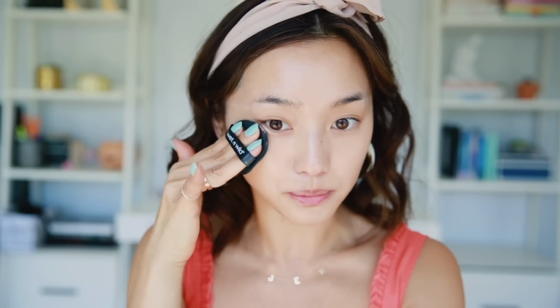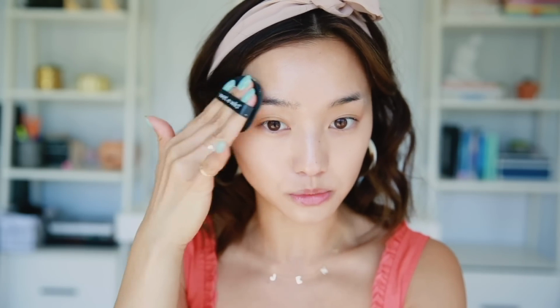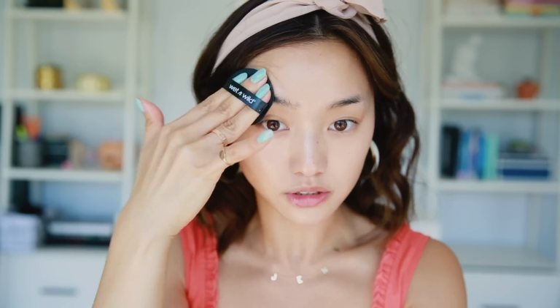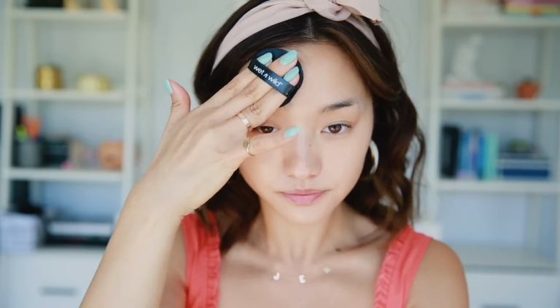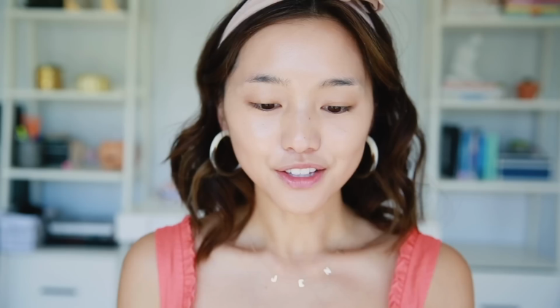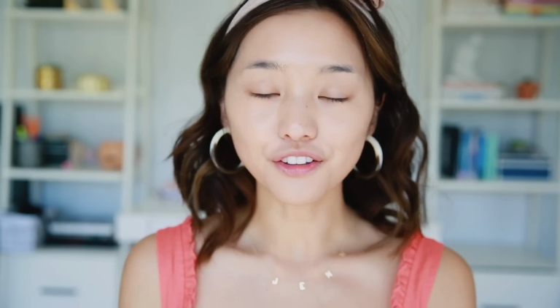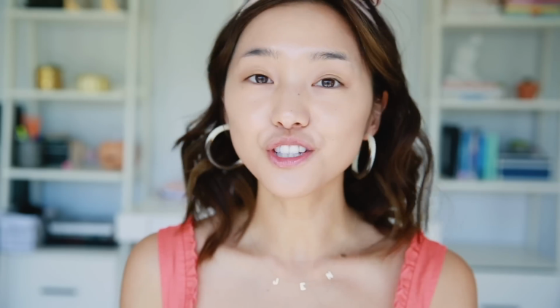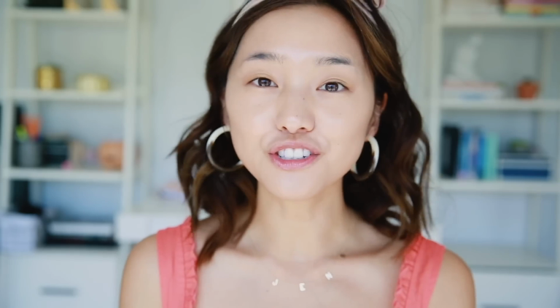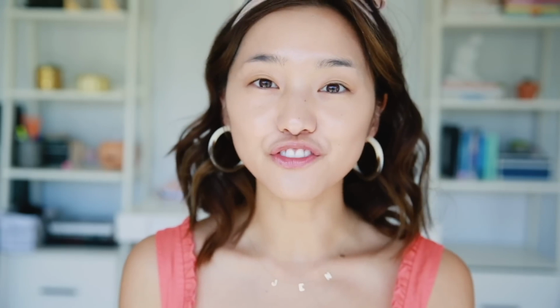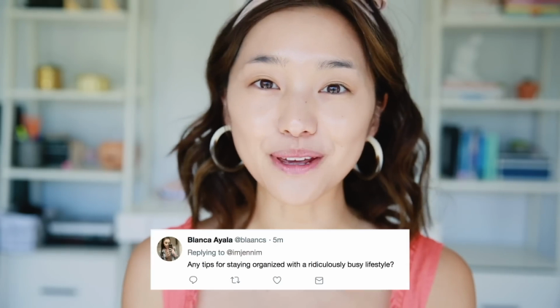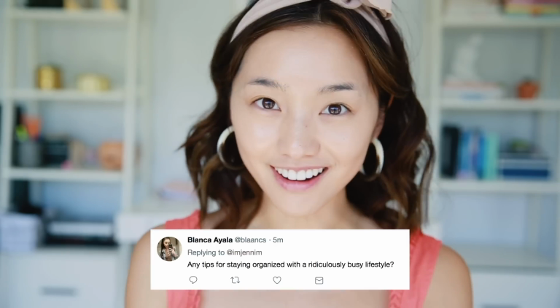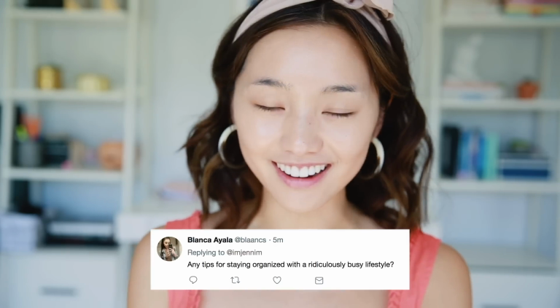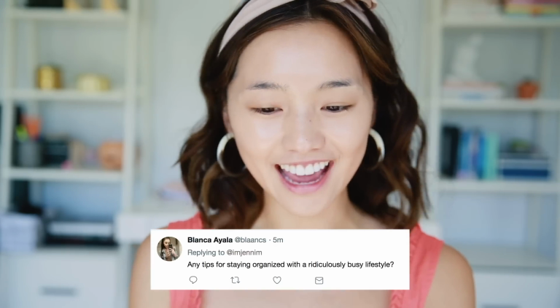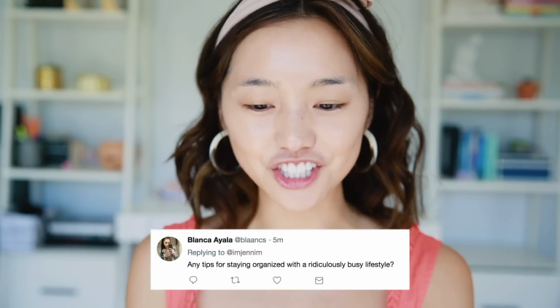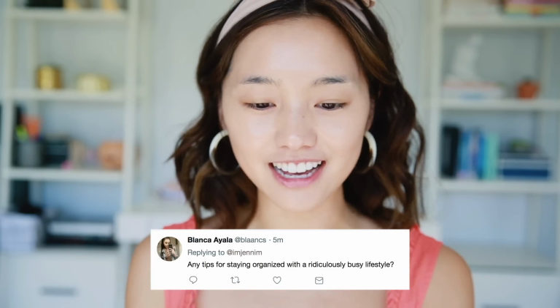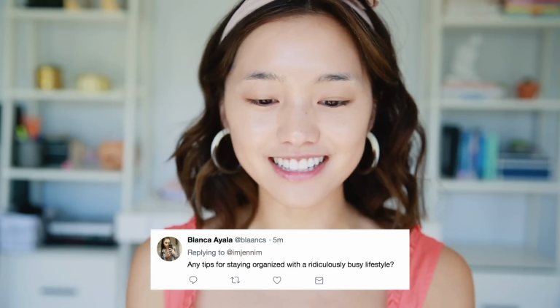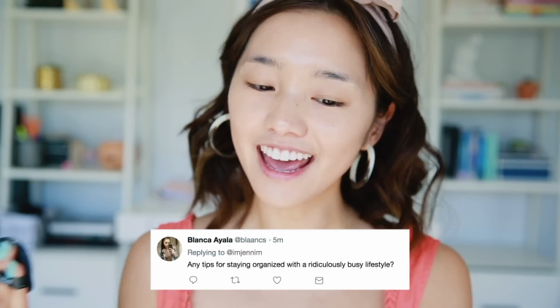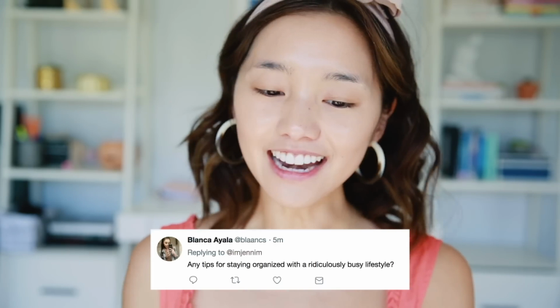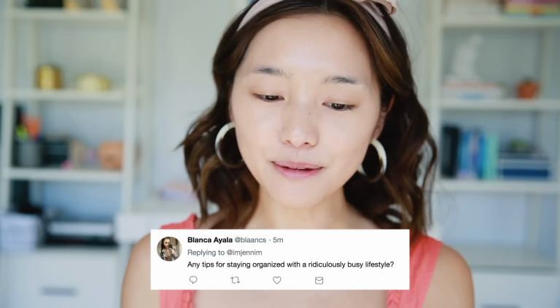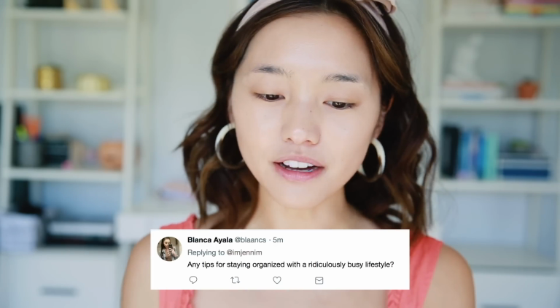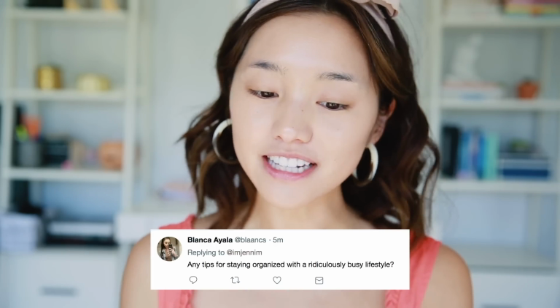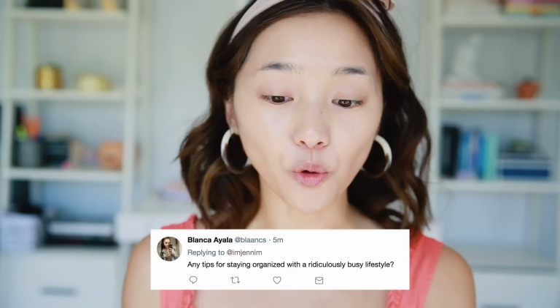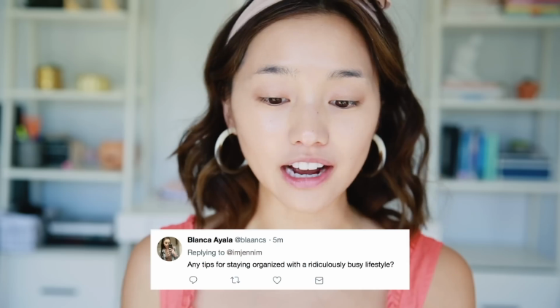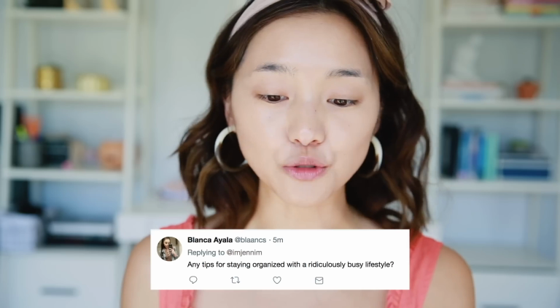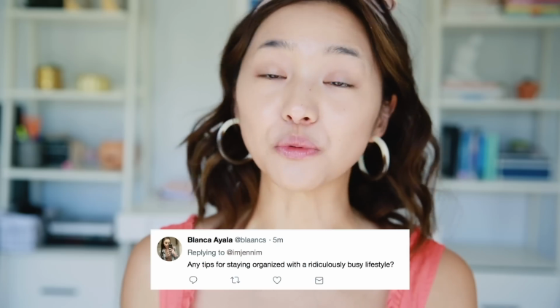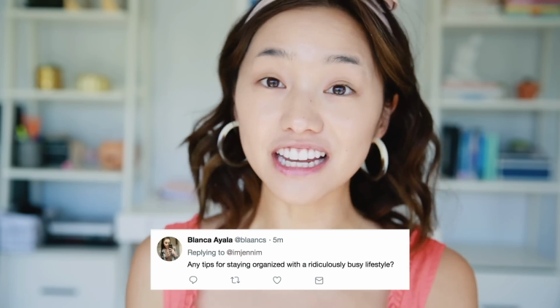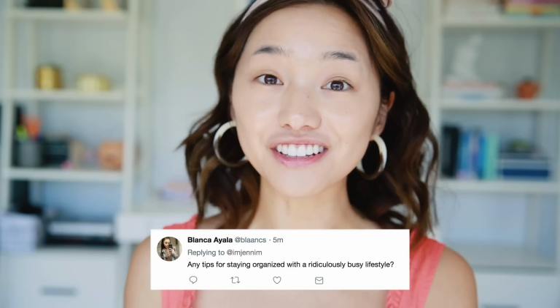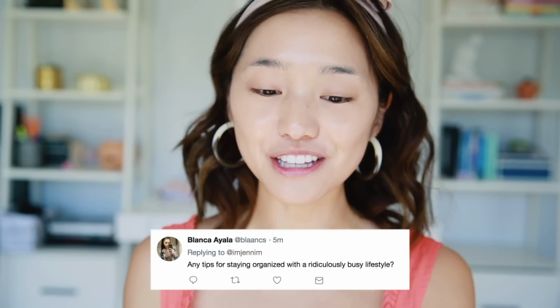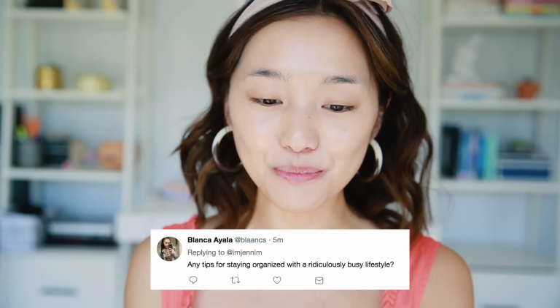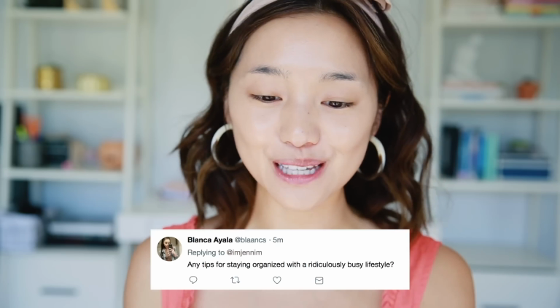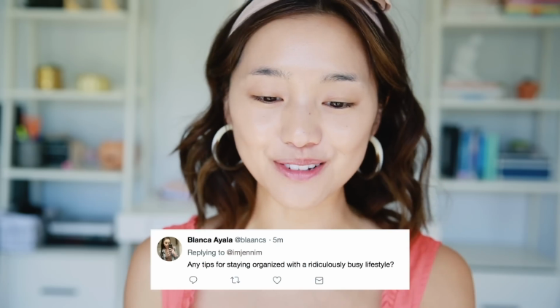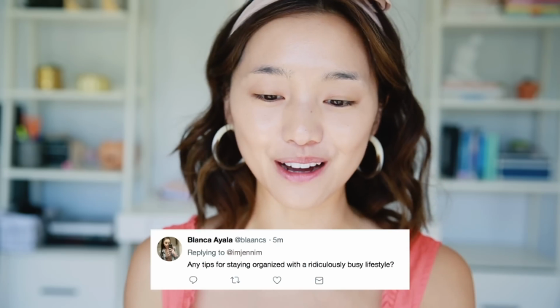The first question is from Bianca and she asks: any tips for staying organized with a ridiculously busy lifestyle?